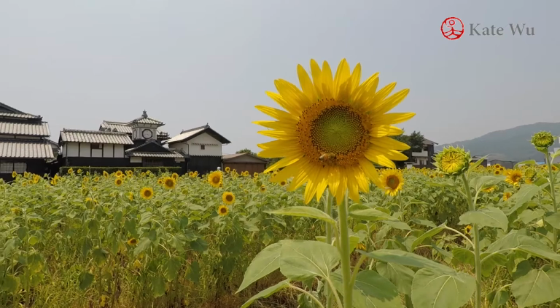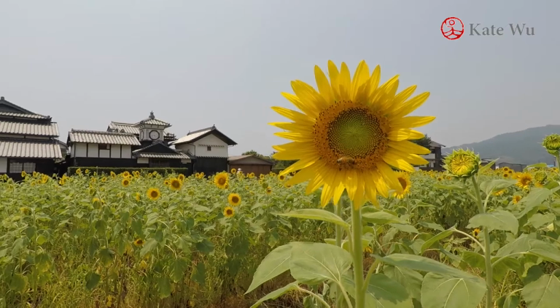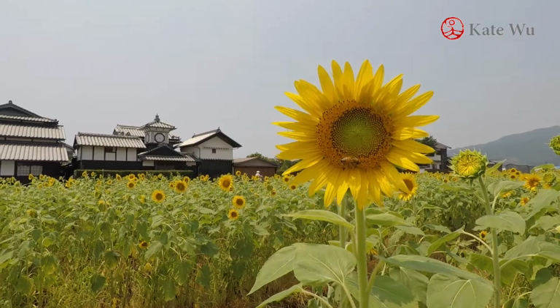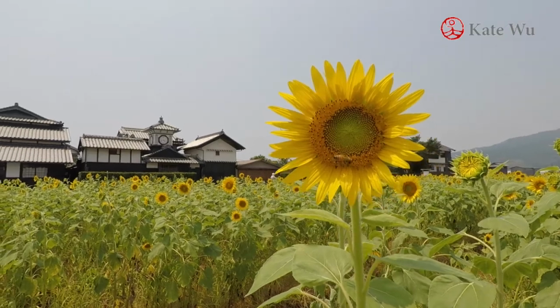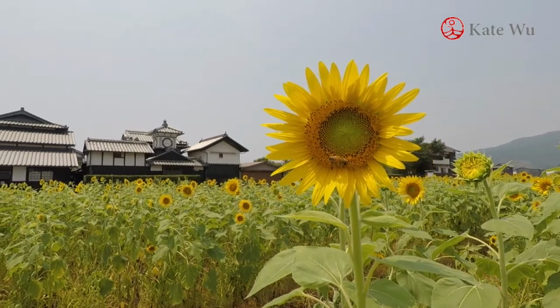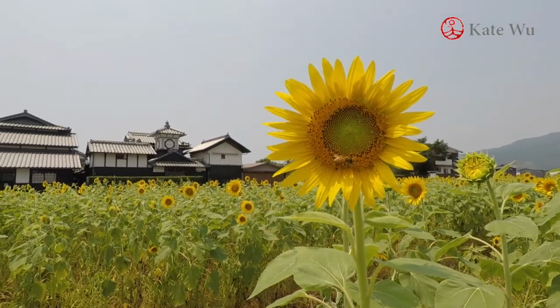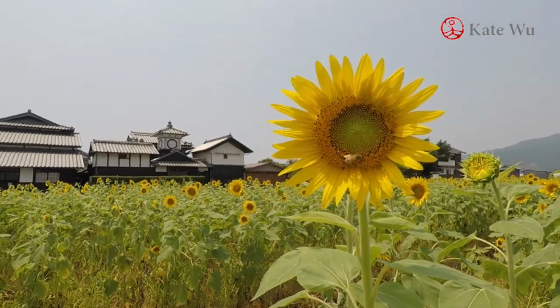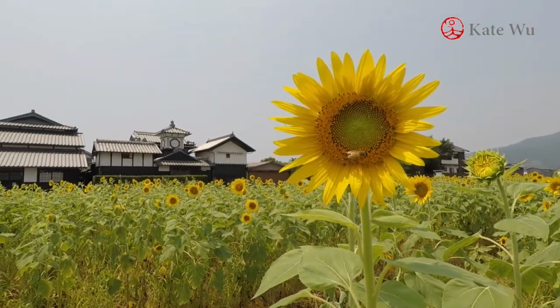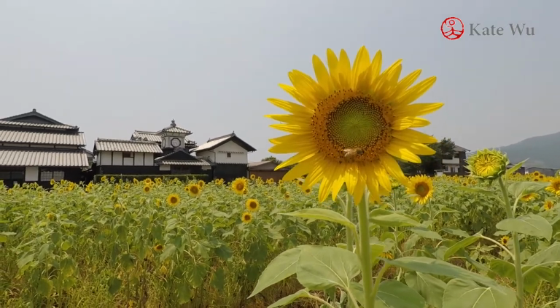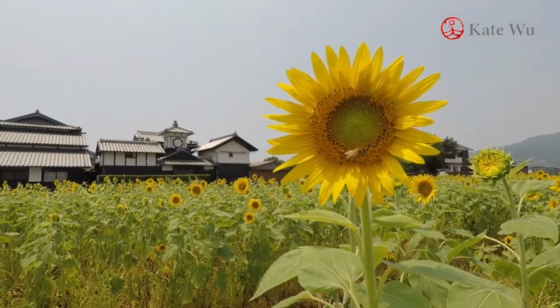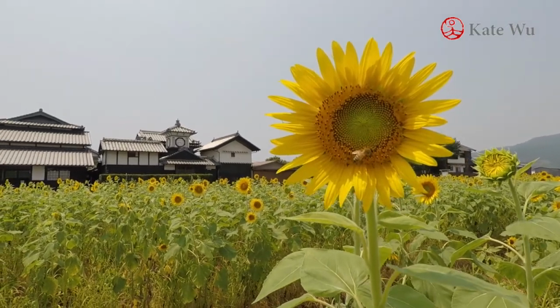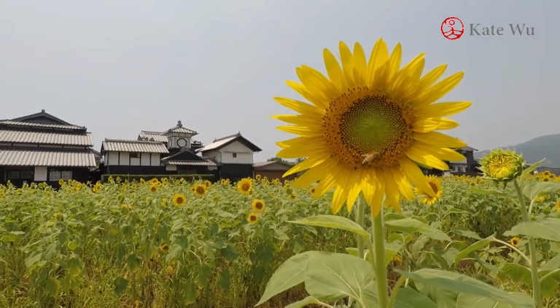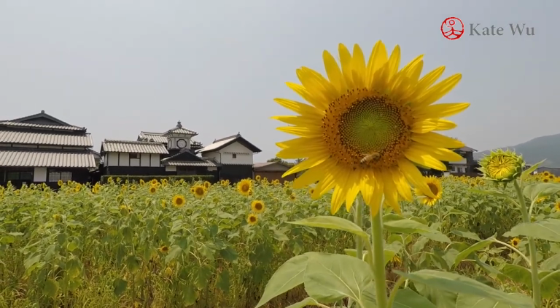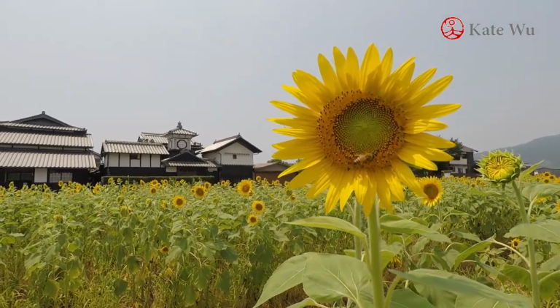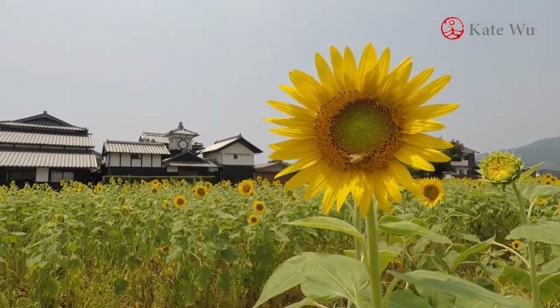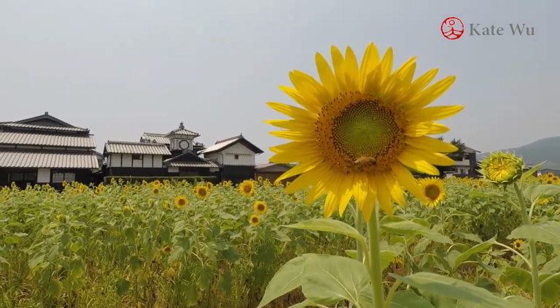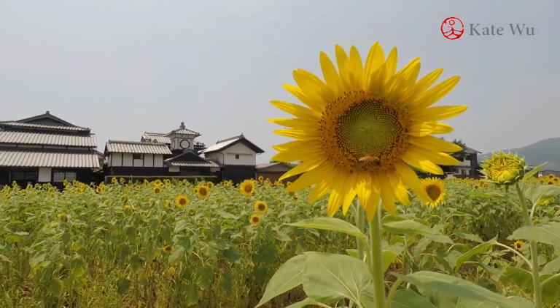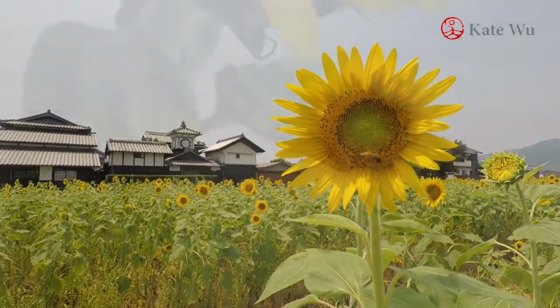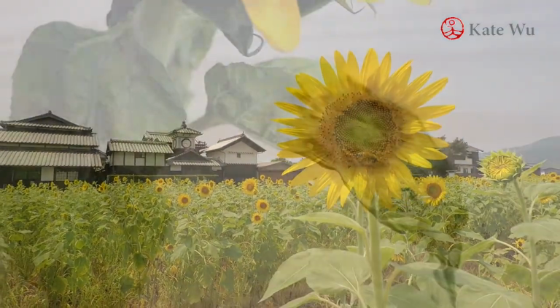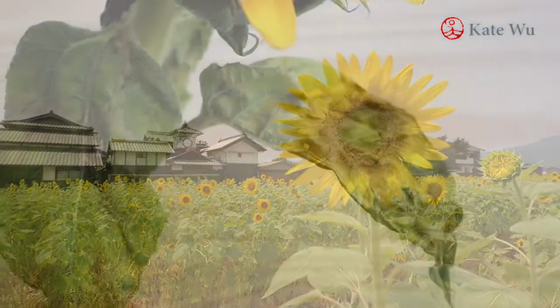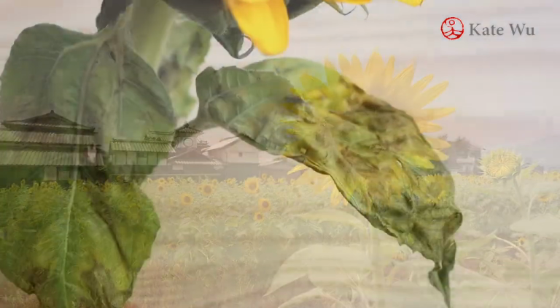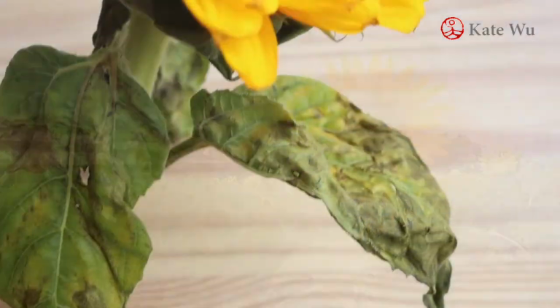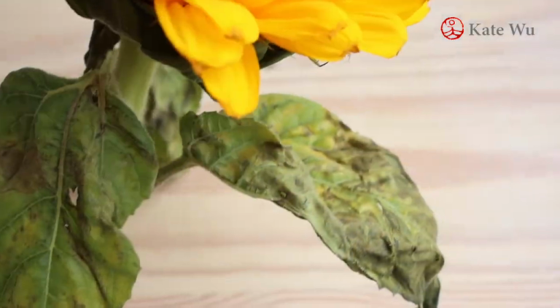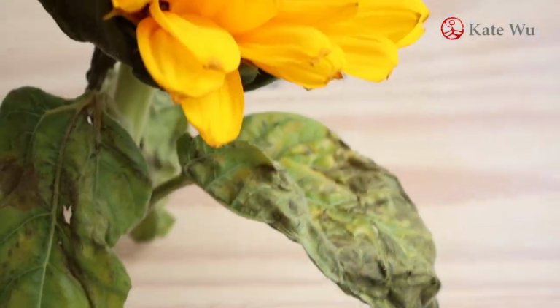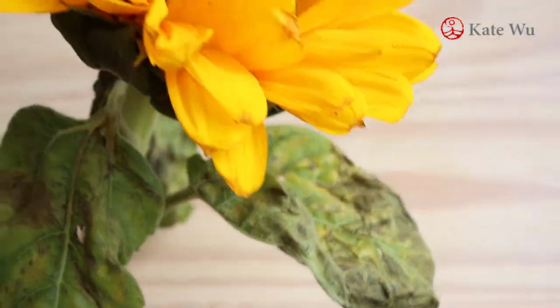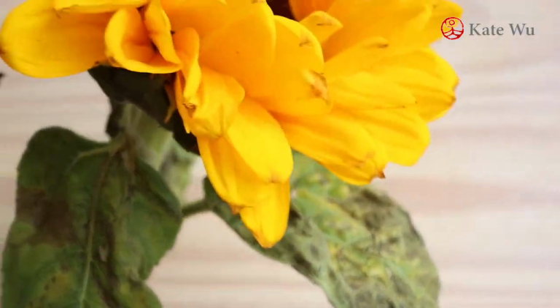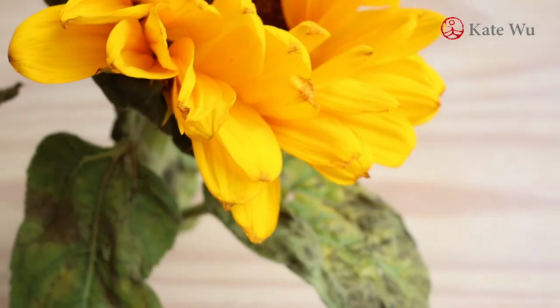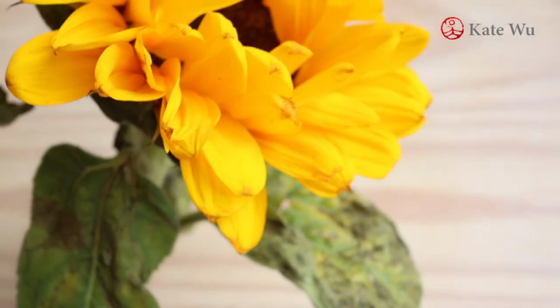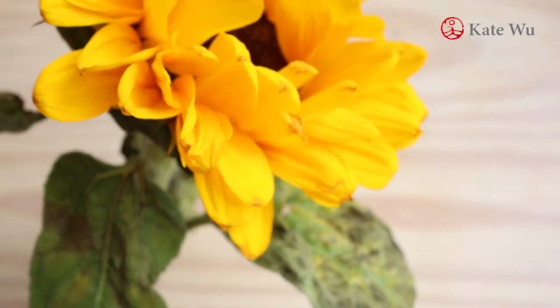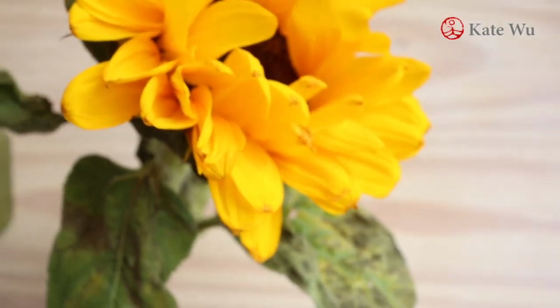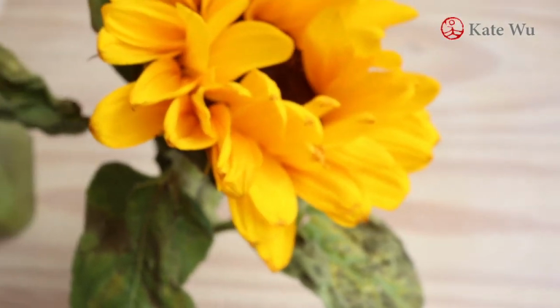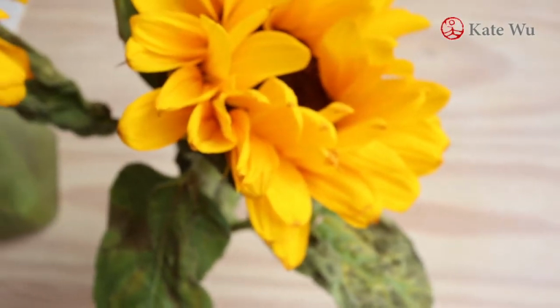Hi everyone, I'm Kei Tool. Welcome to my channel. In this video I'm going to show you how I paint sunflowers.